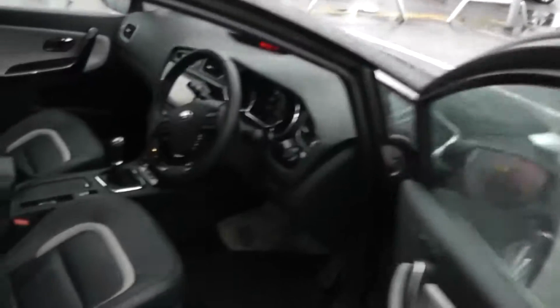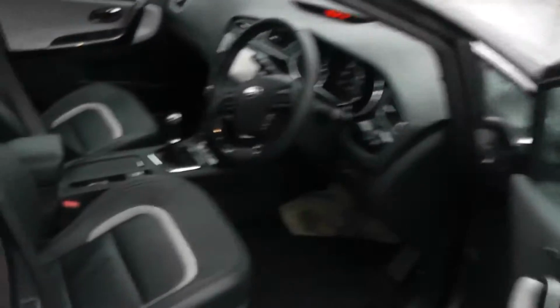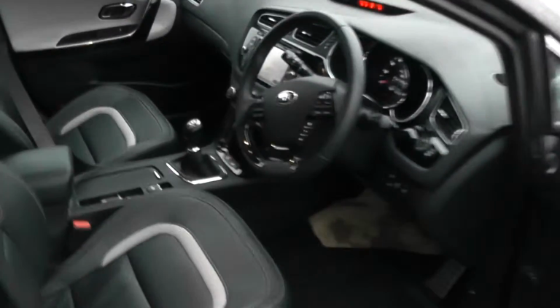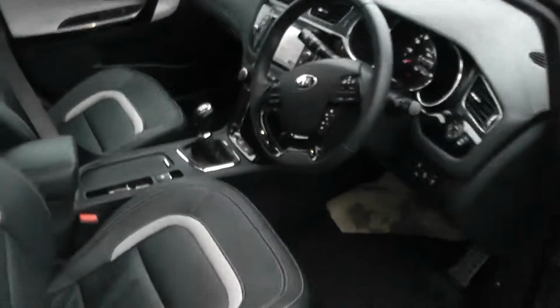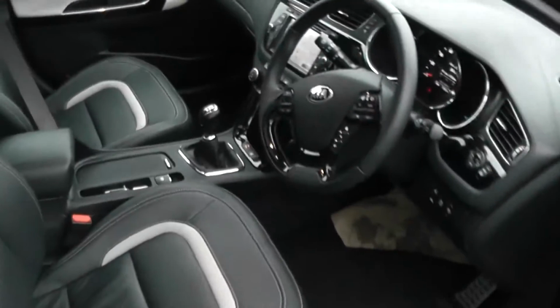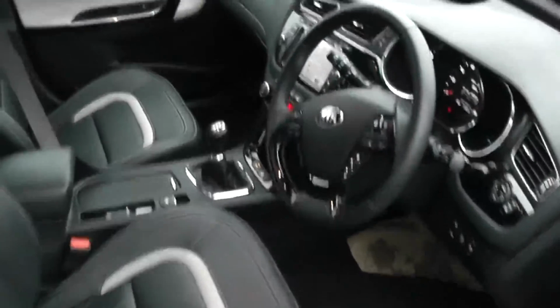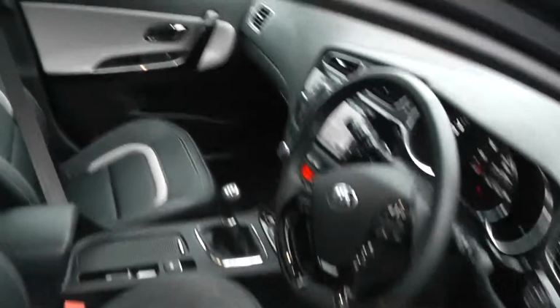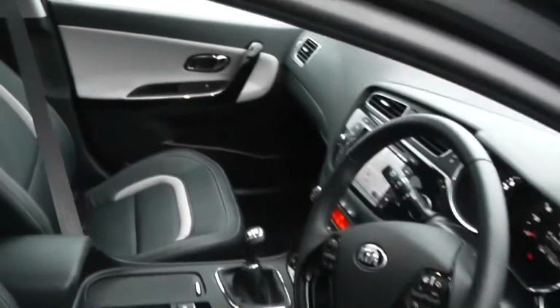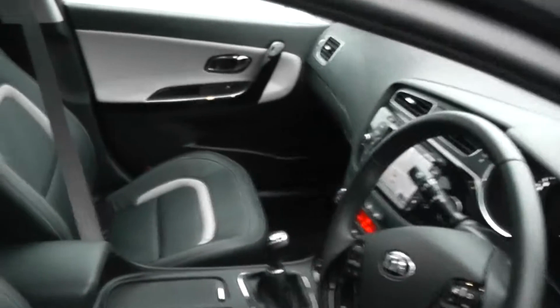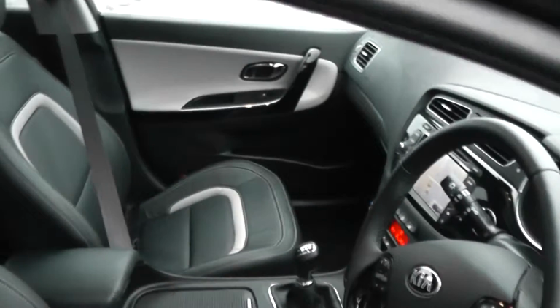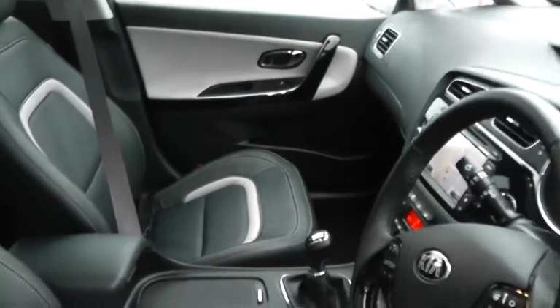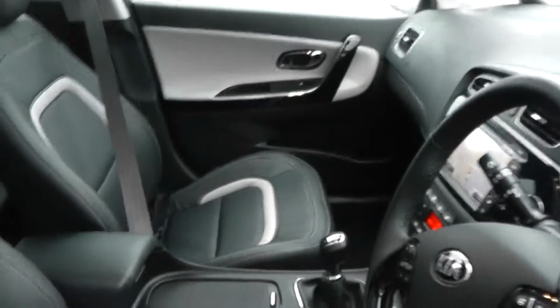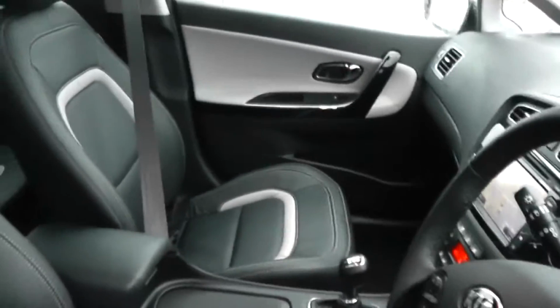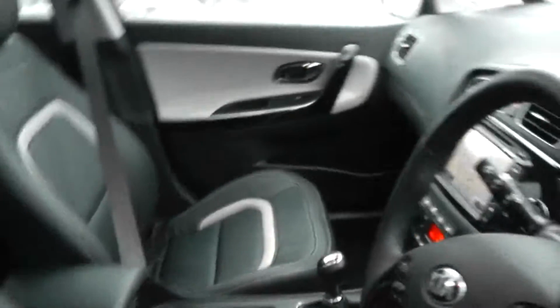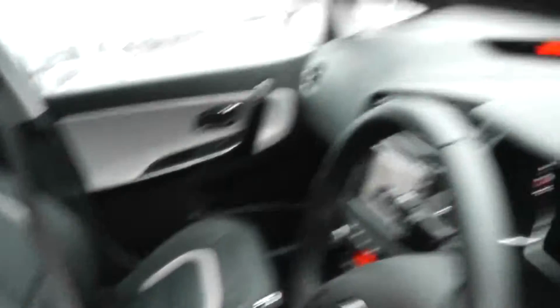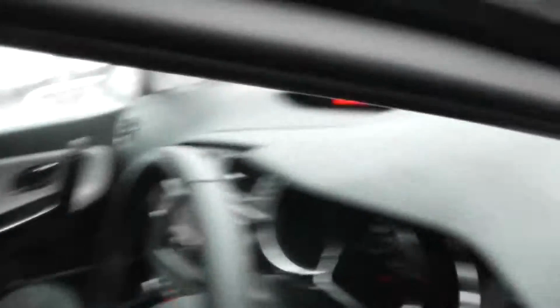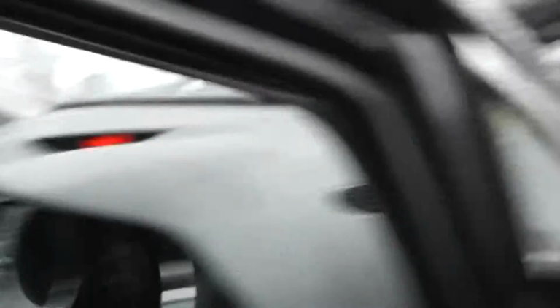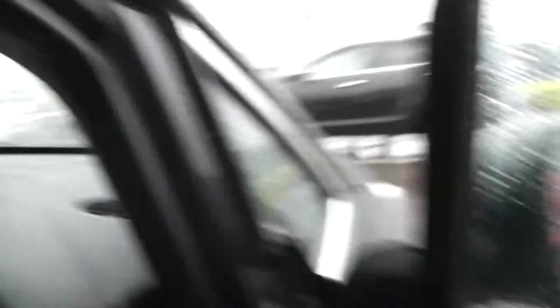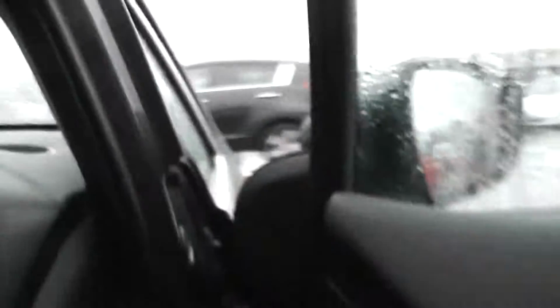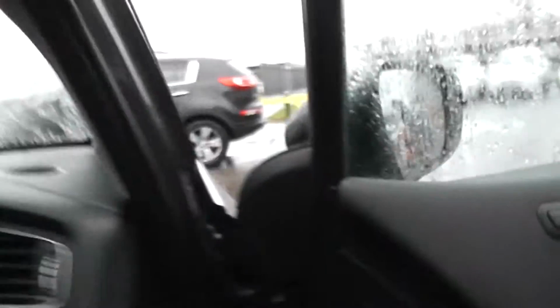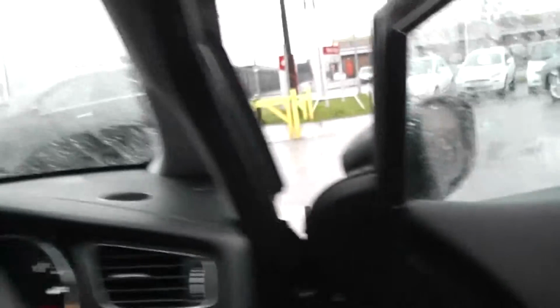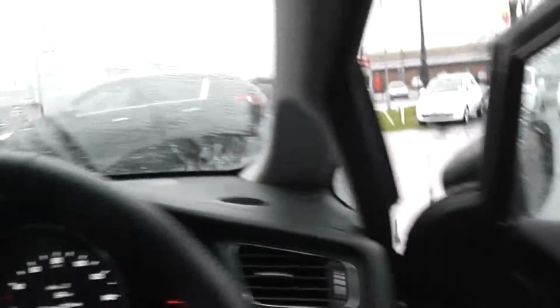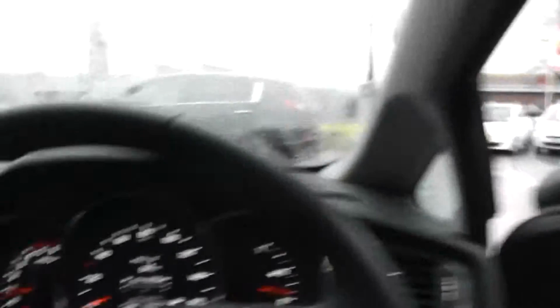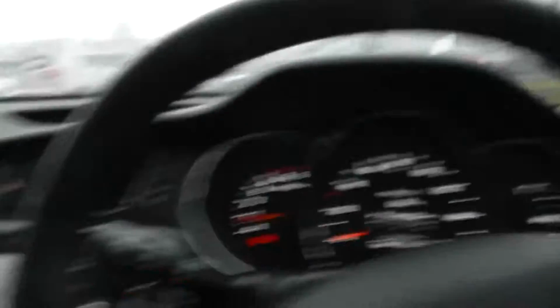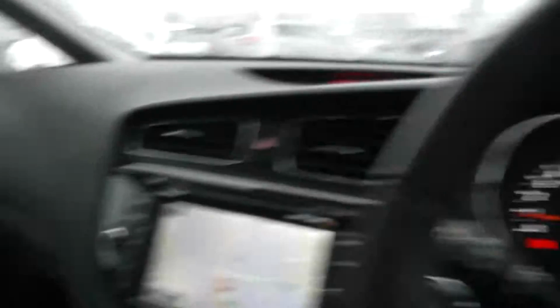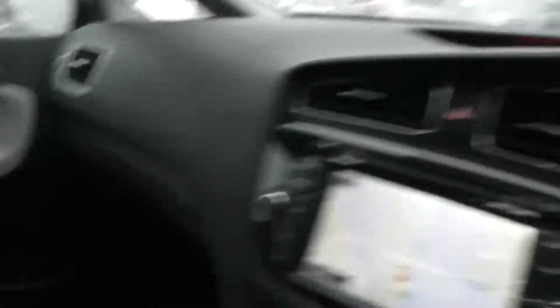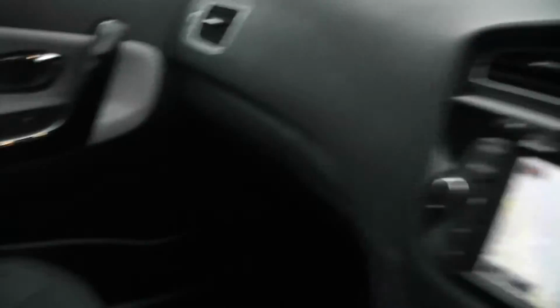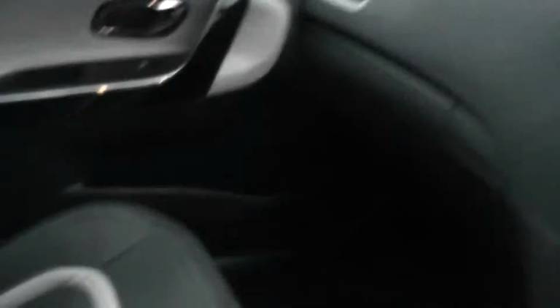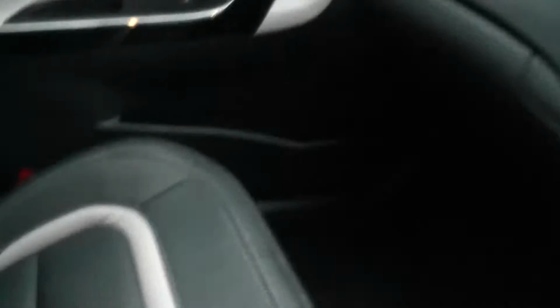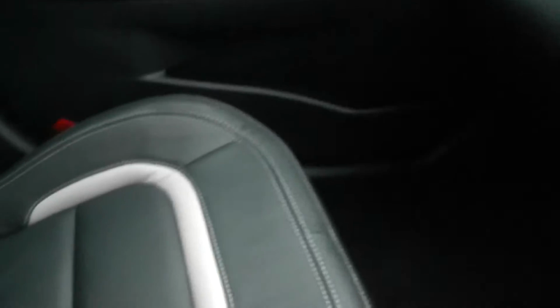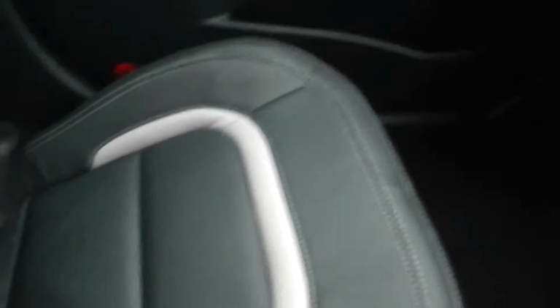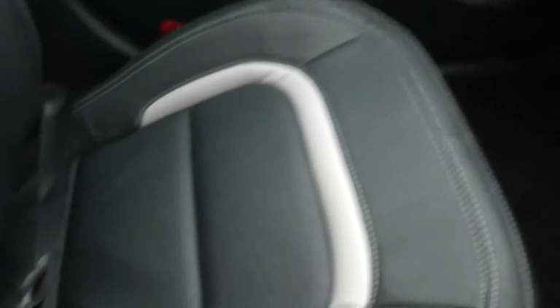As you can see, all the seats in this vehicle are leather, and all the leather is in great condition.